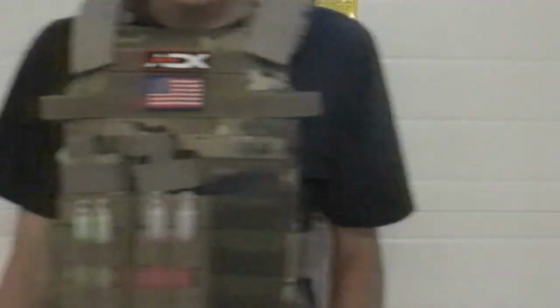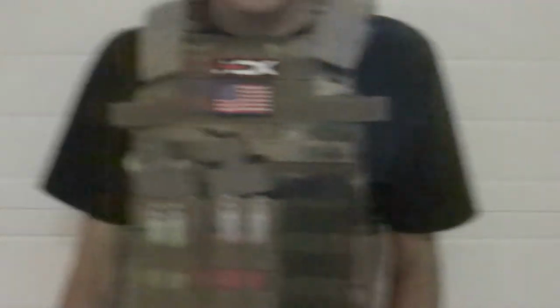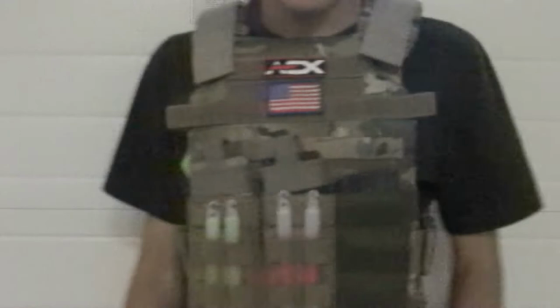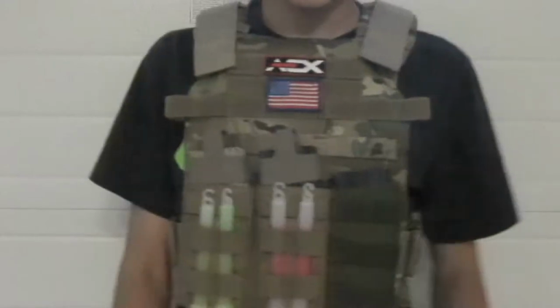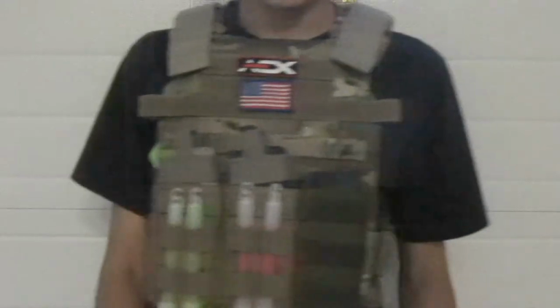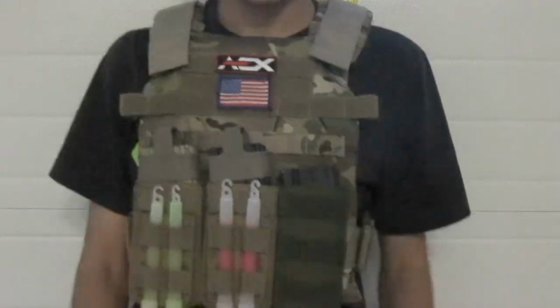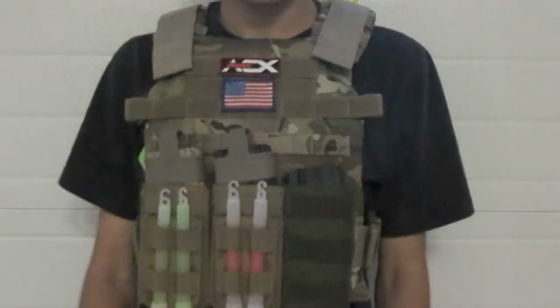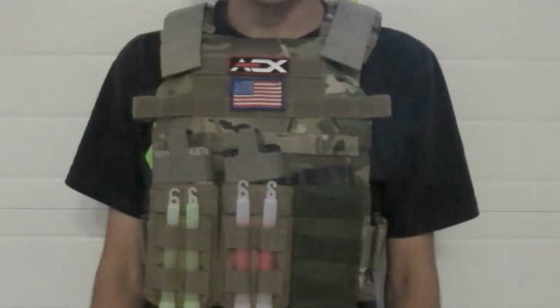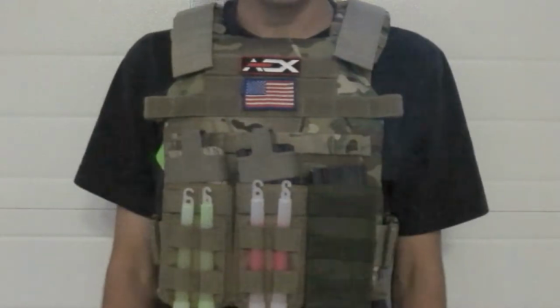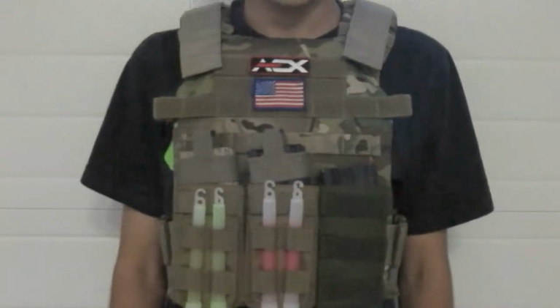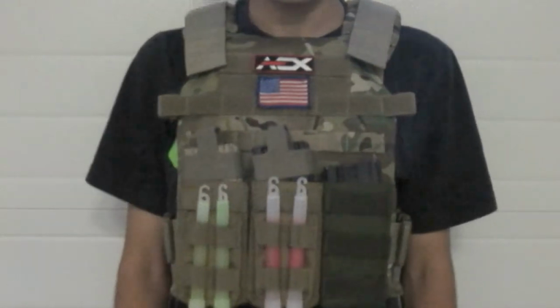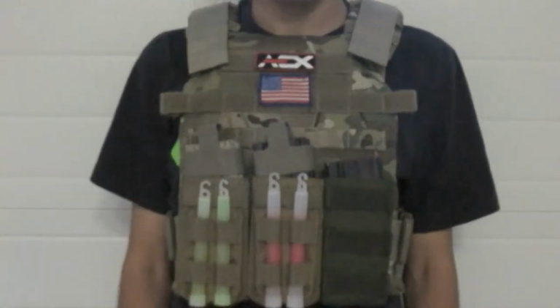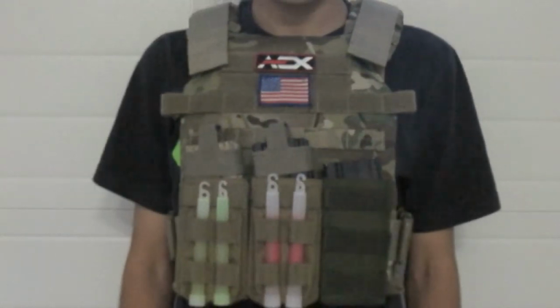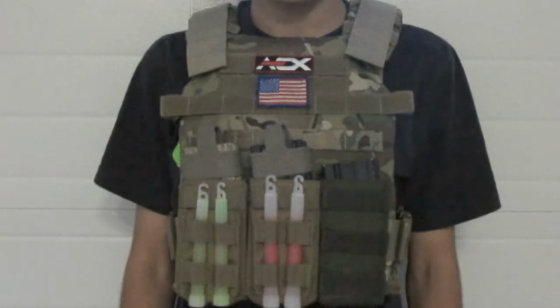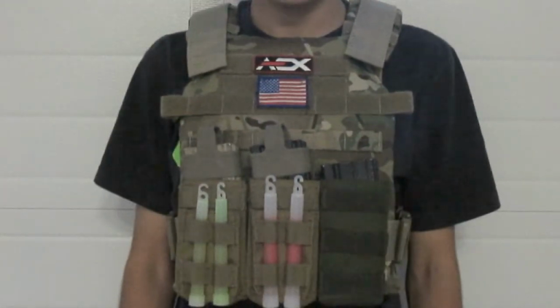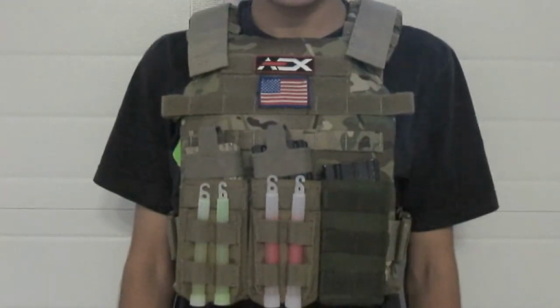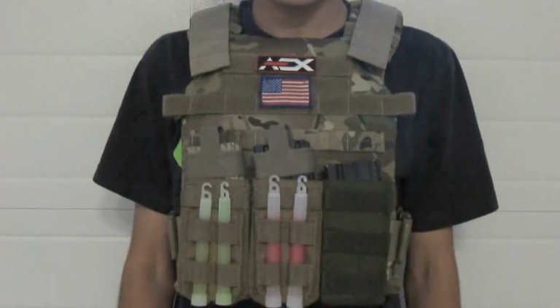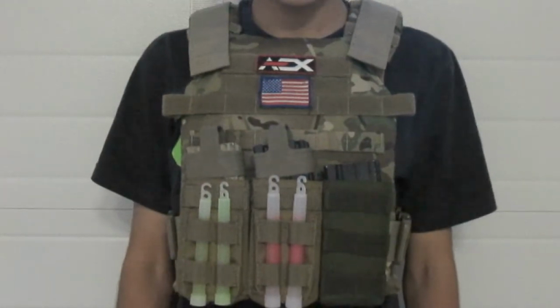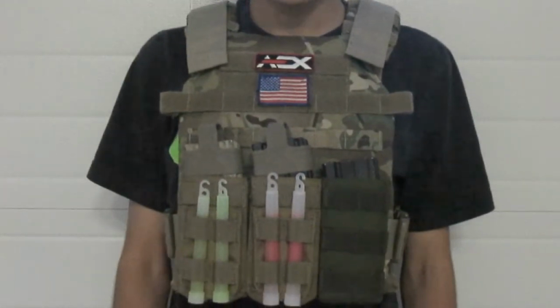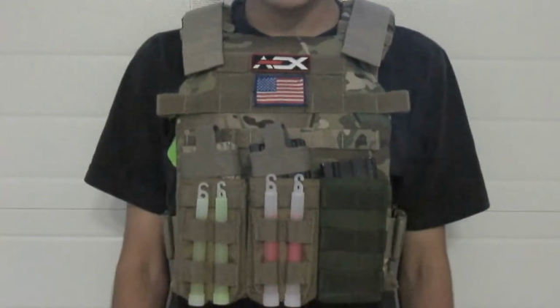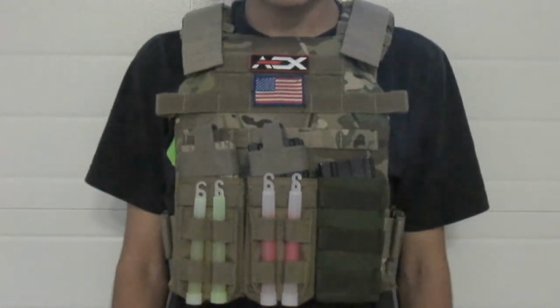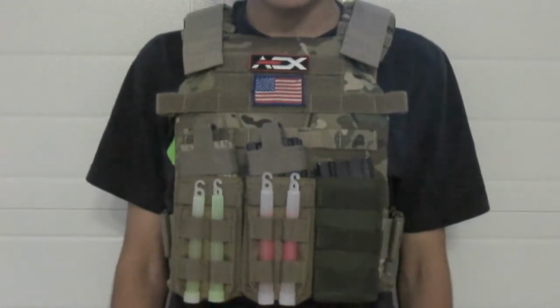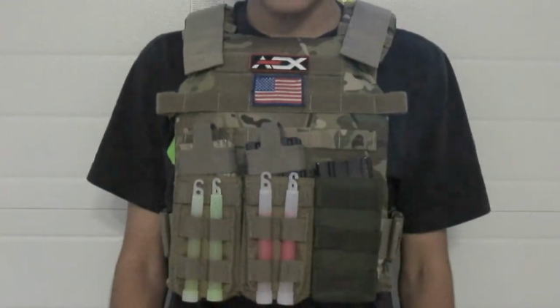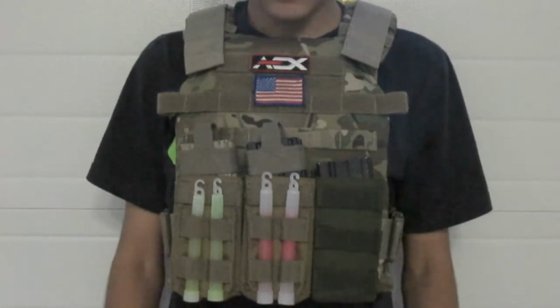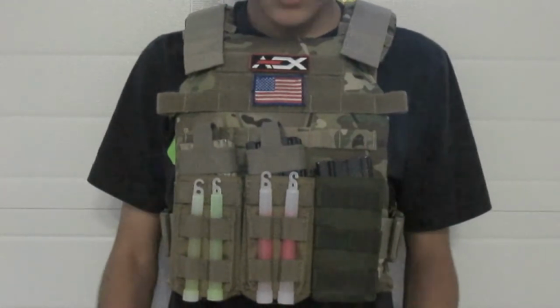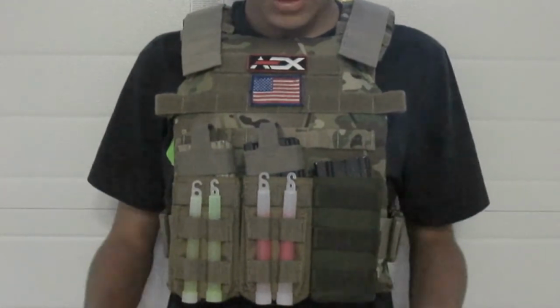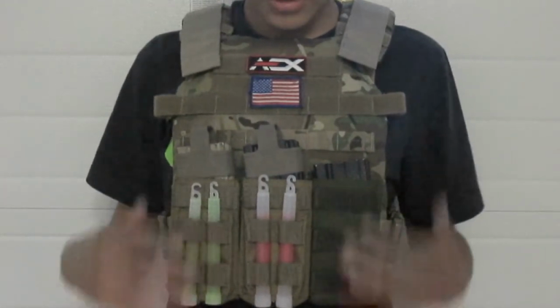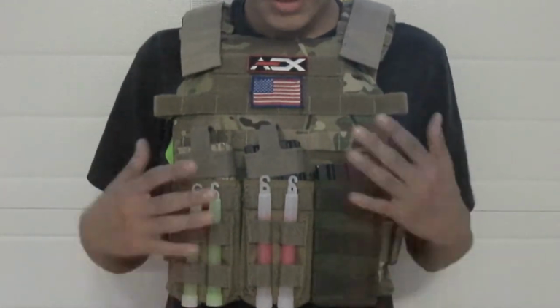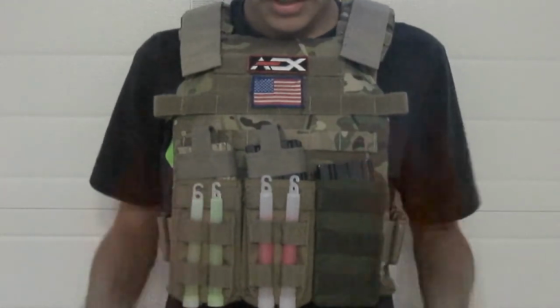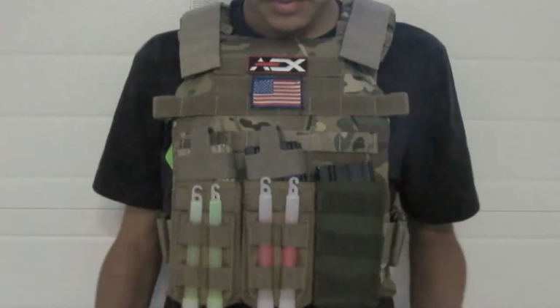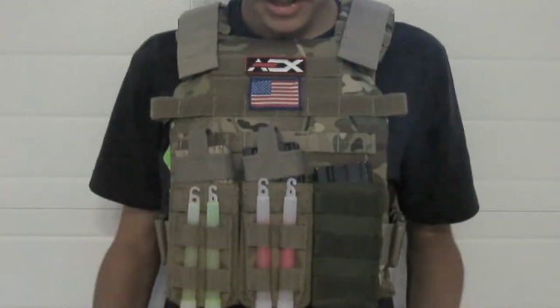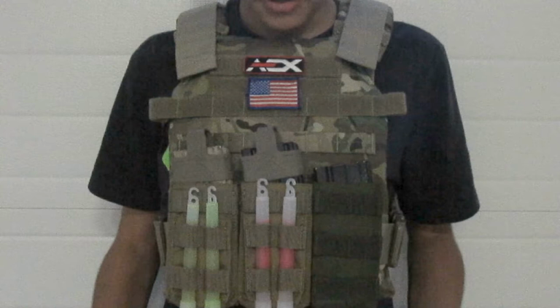Hey, what's up YouTube, it's me Ordaz here from Task Force Airsoft. Today we're going to be doing a review of the Condor Sentry plate carrier.